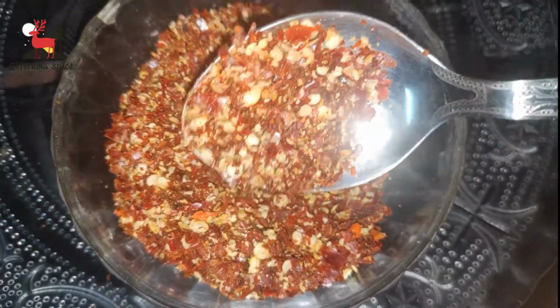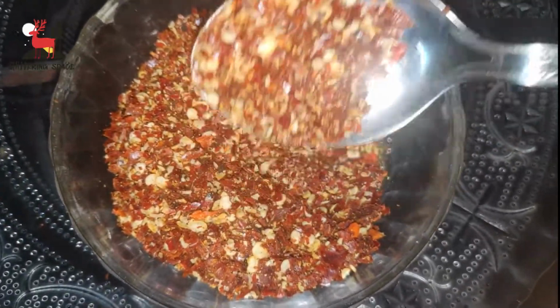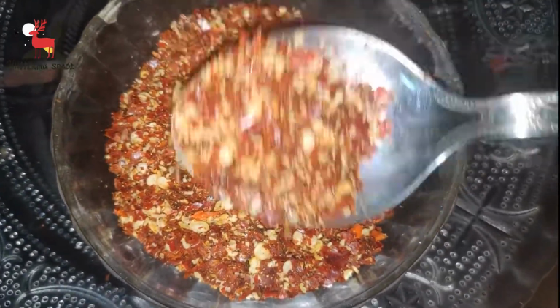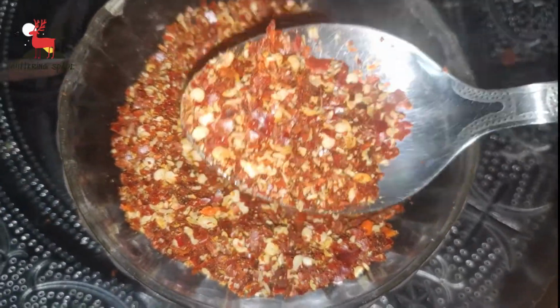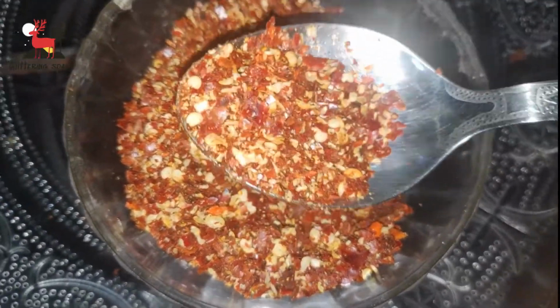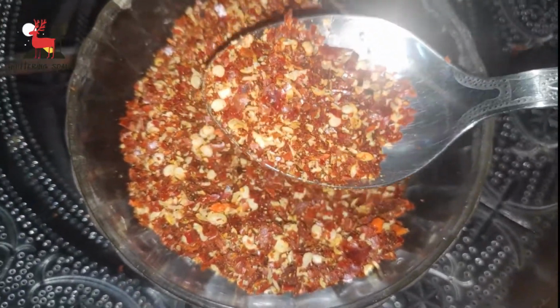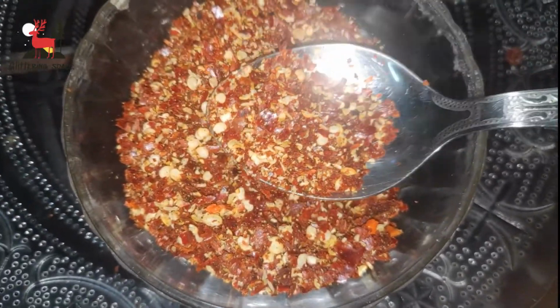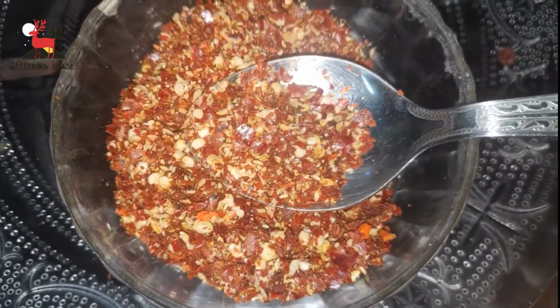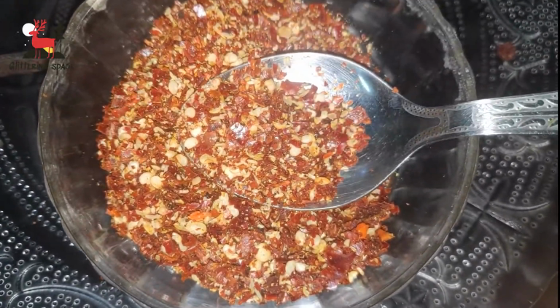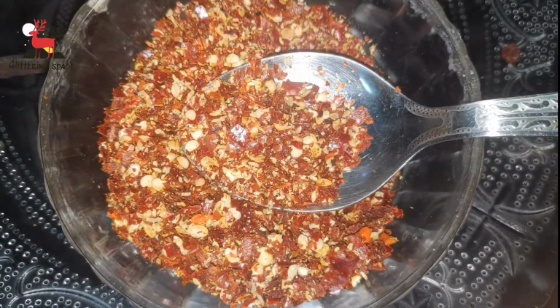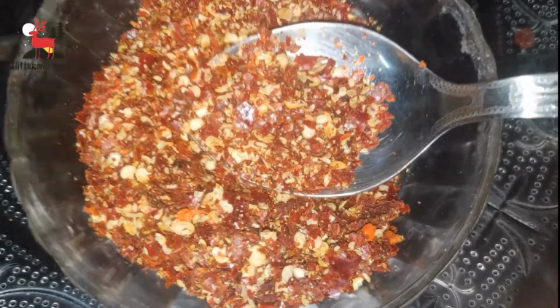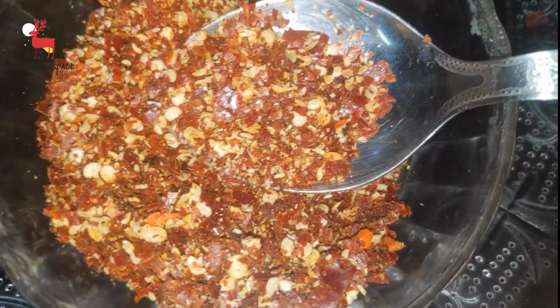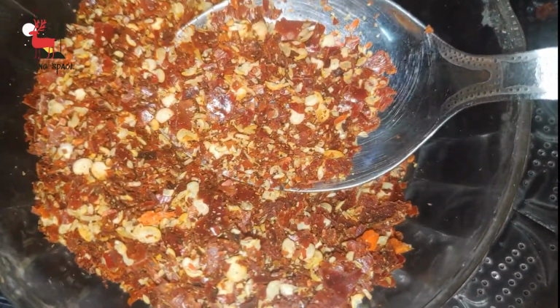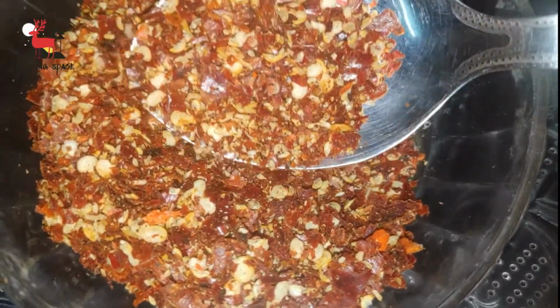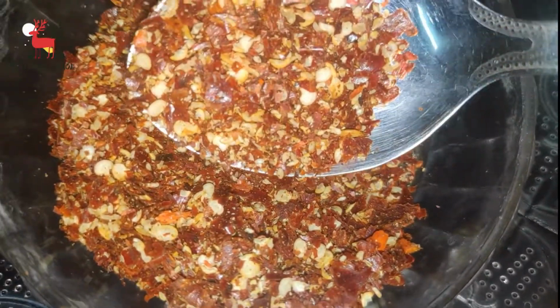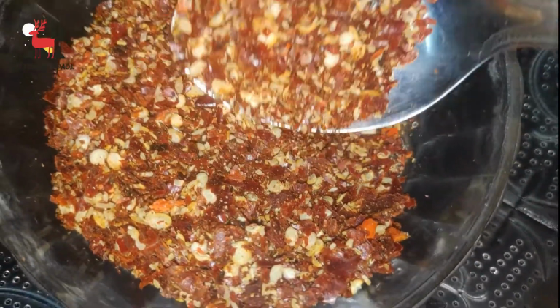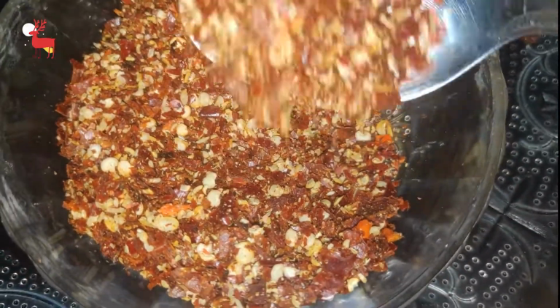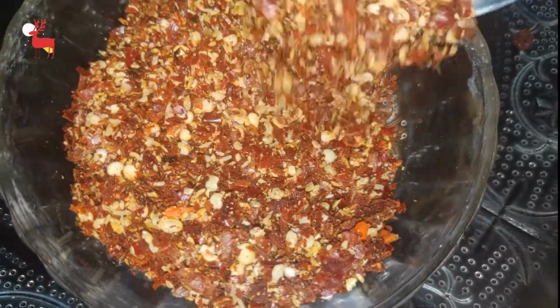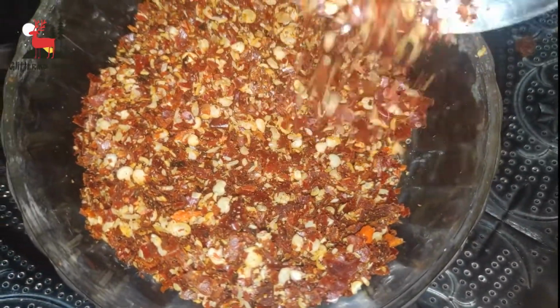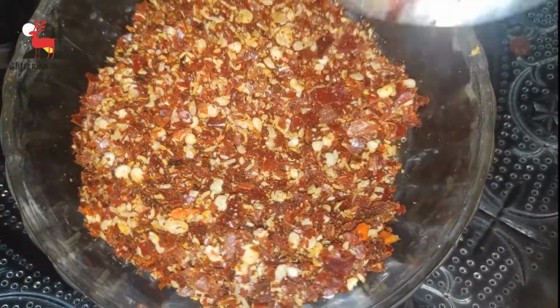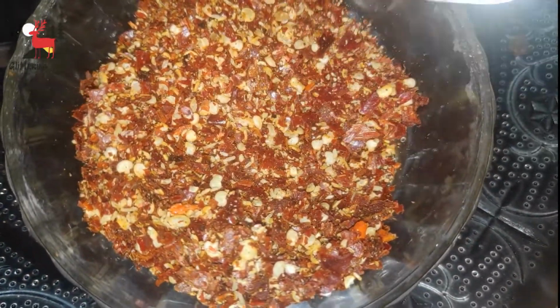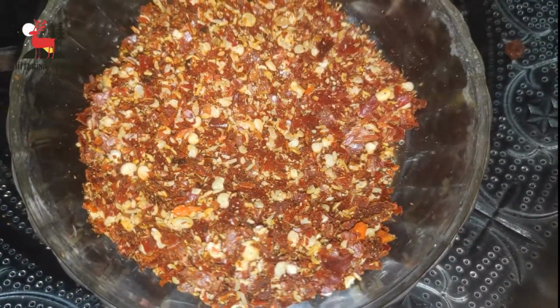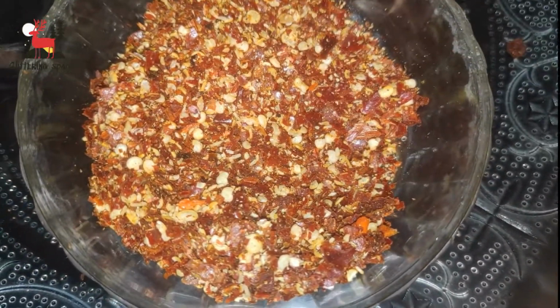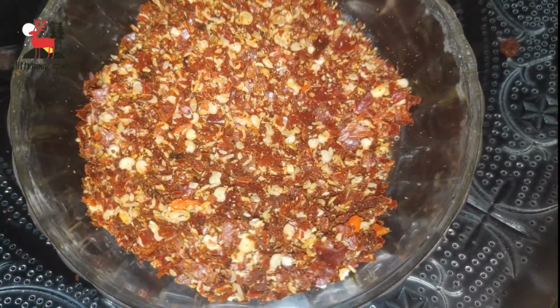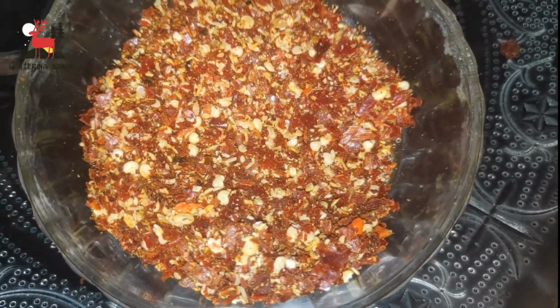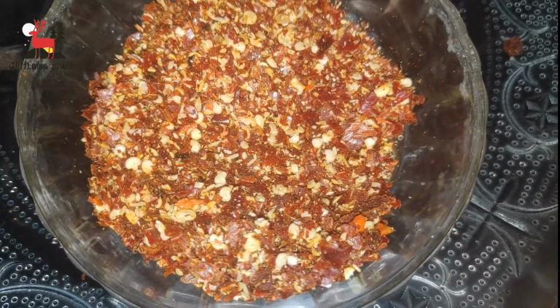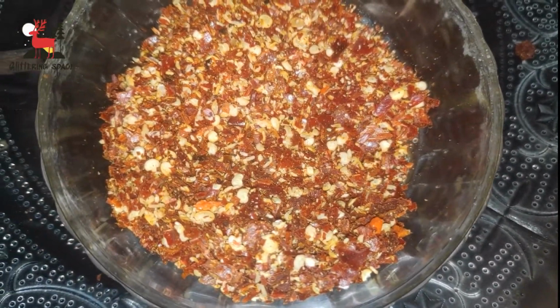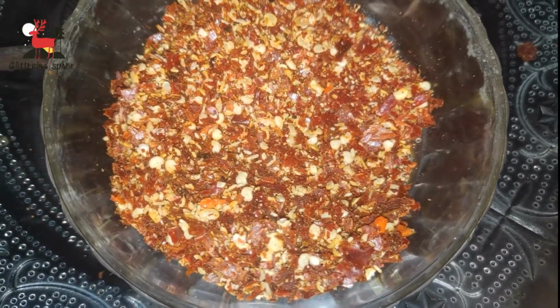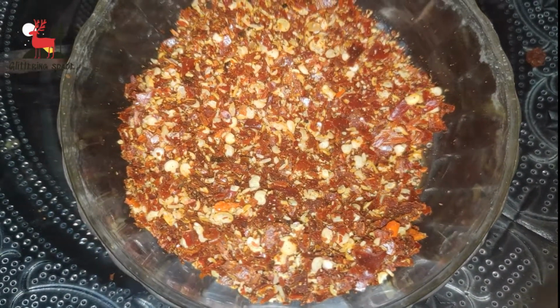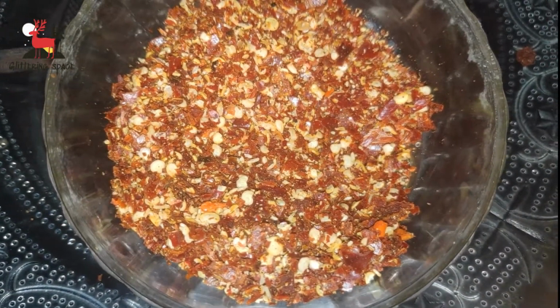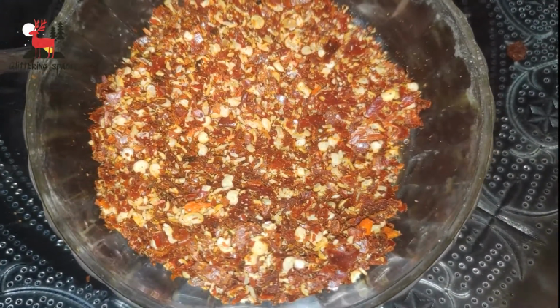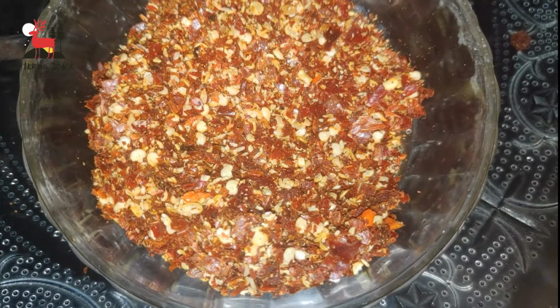That's it! We have the chili flakes ready. Now I will tell you about the benefits of chili.